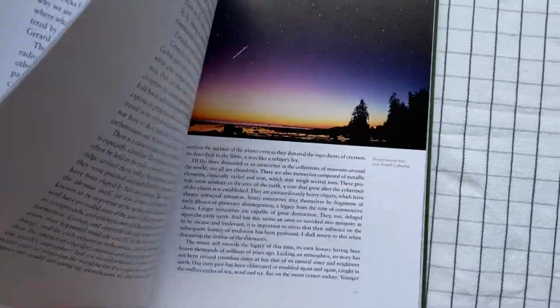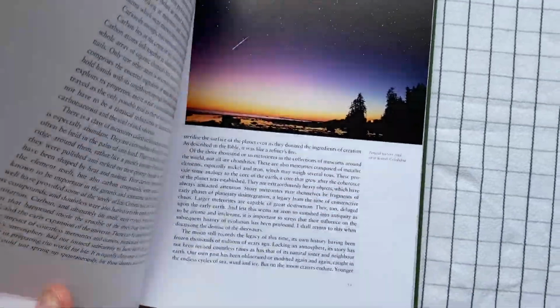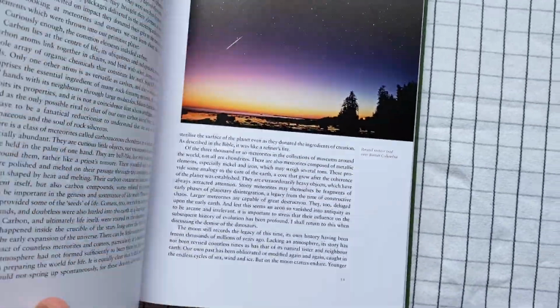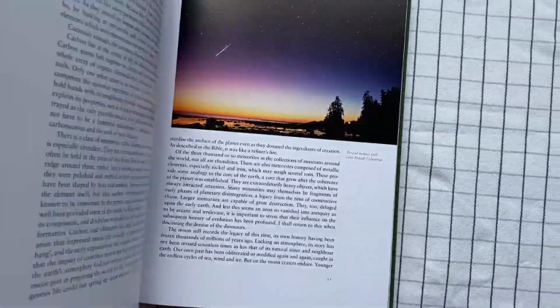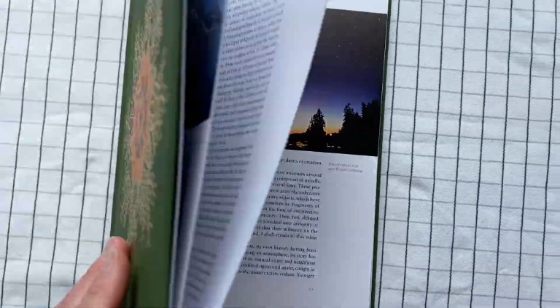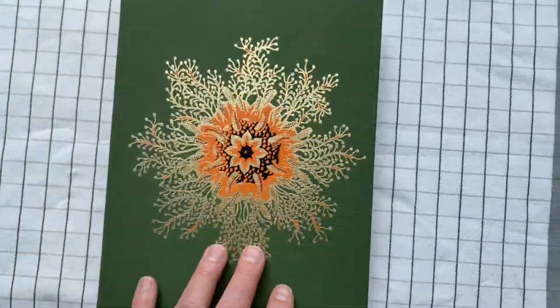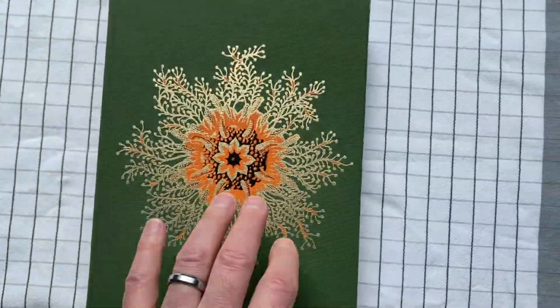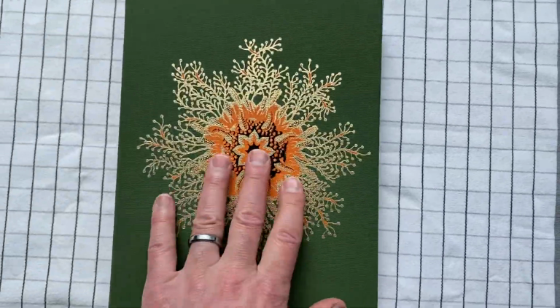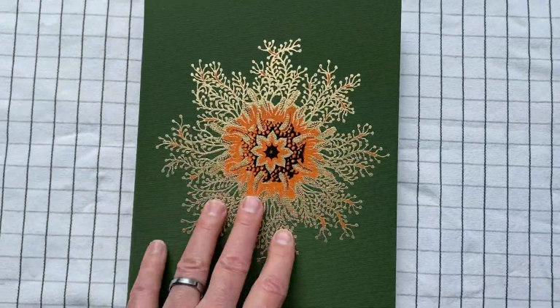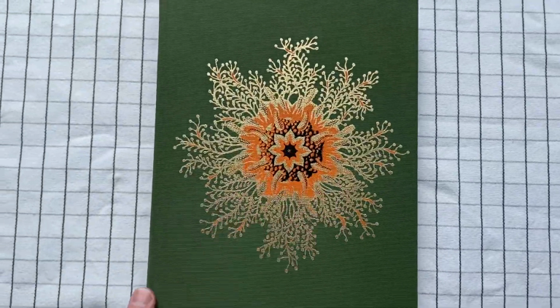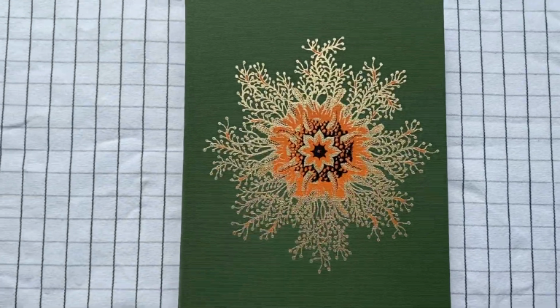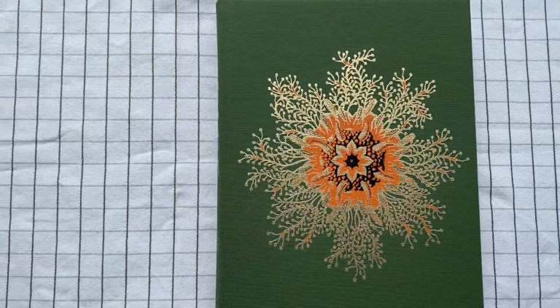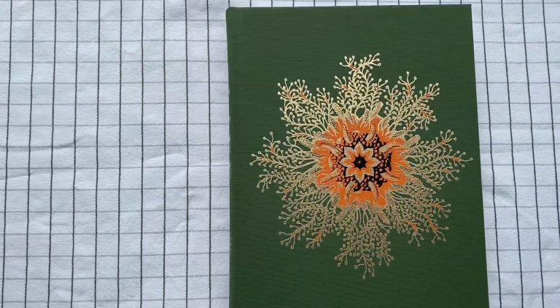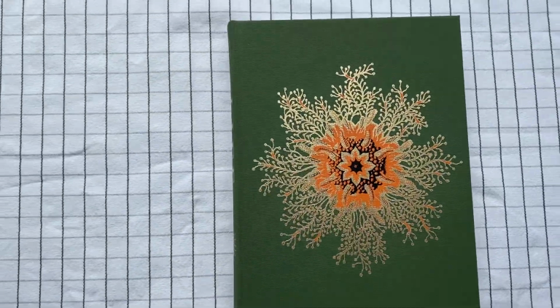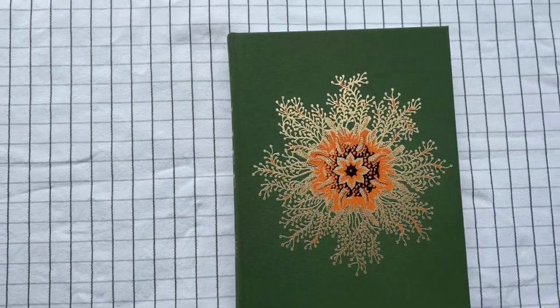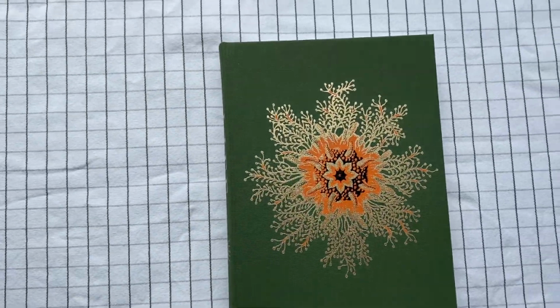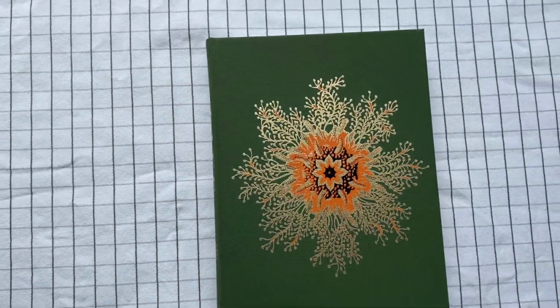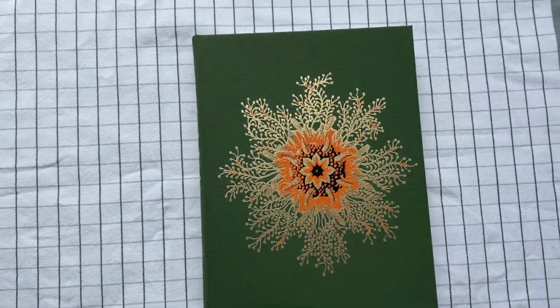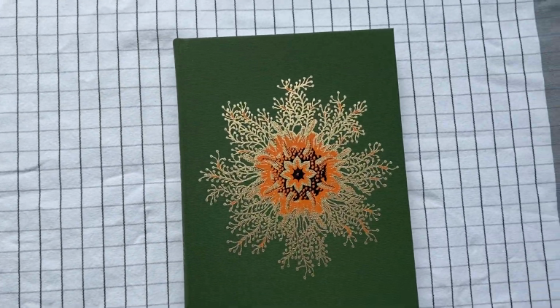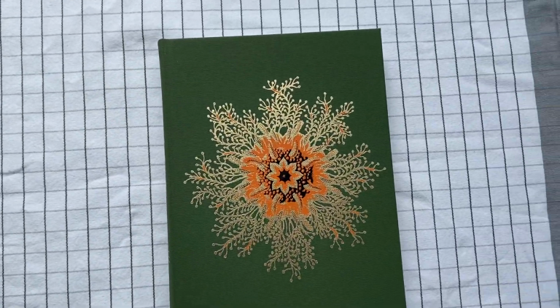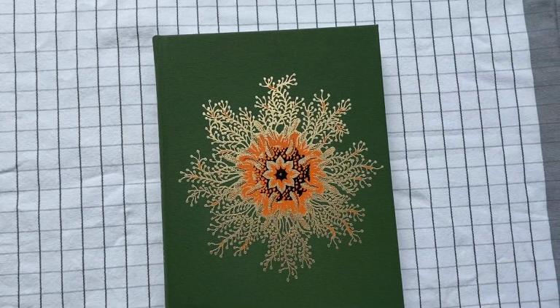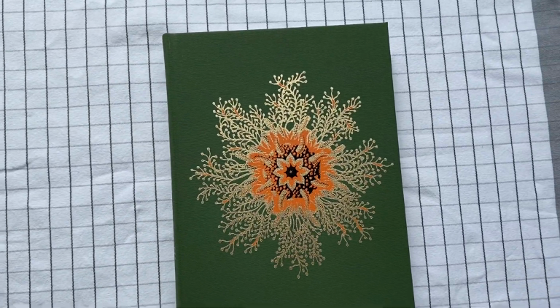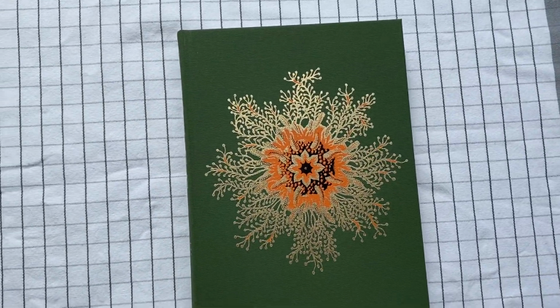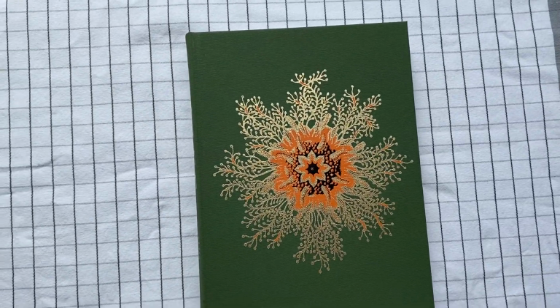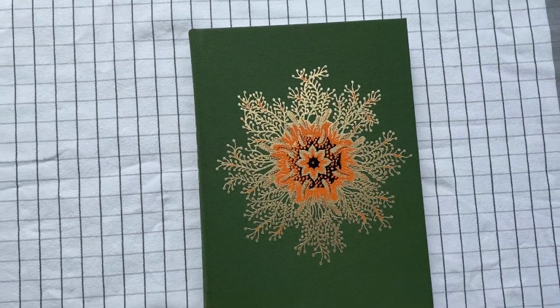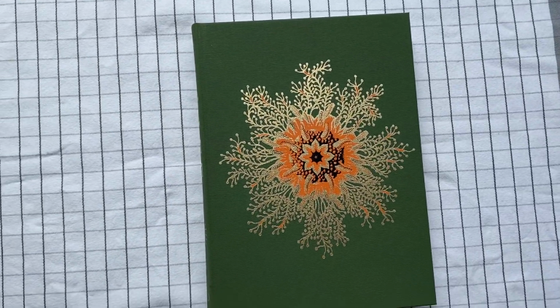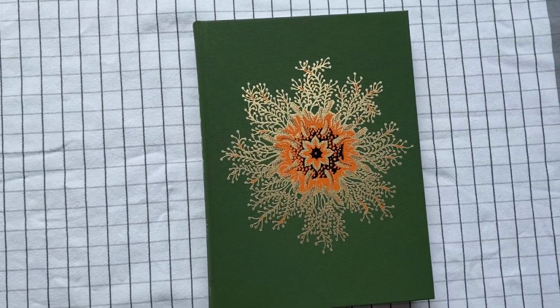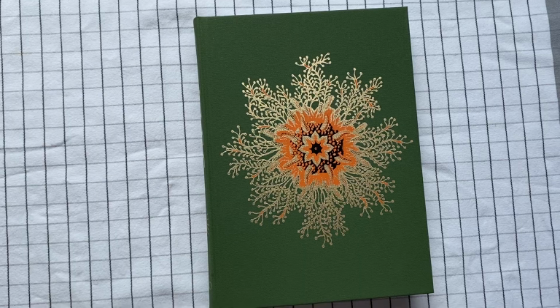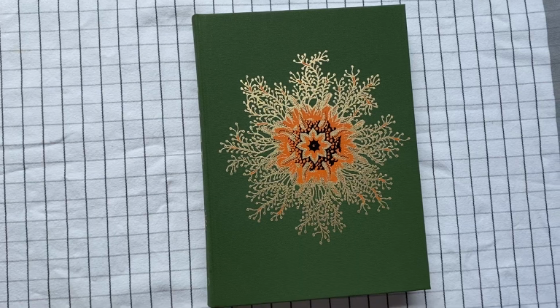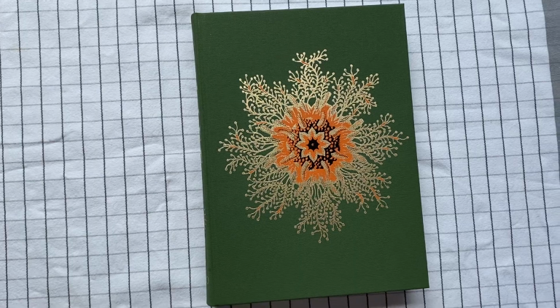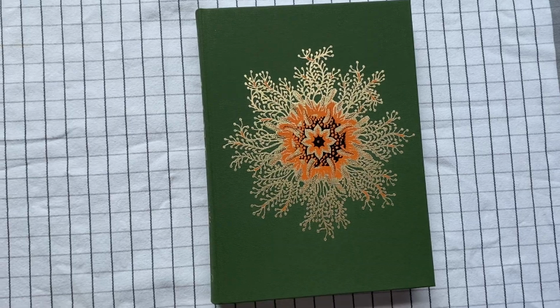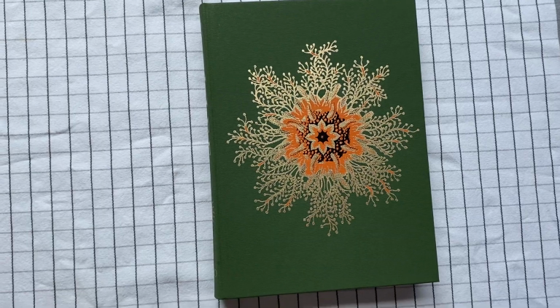All right. That's the Folio Society edition of Life by Richard Forty.